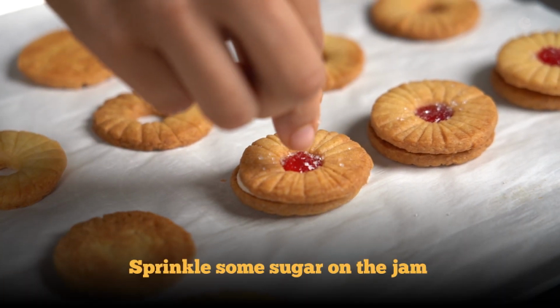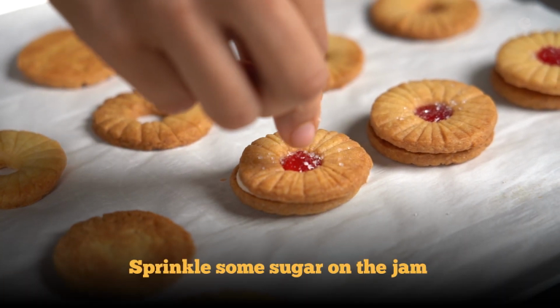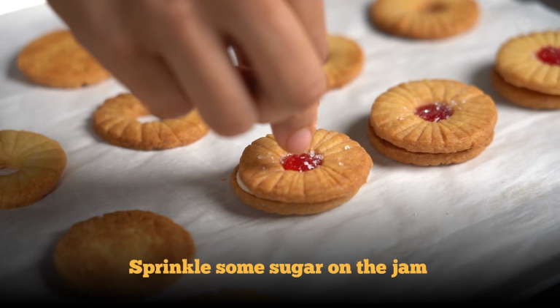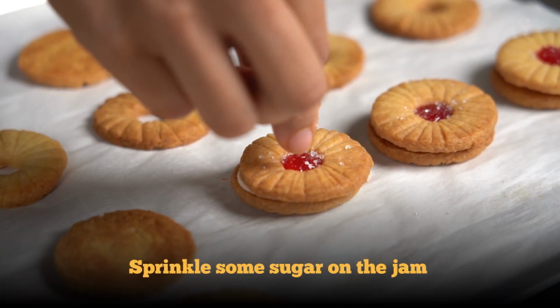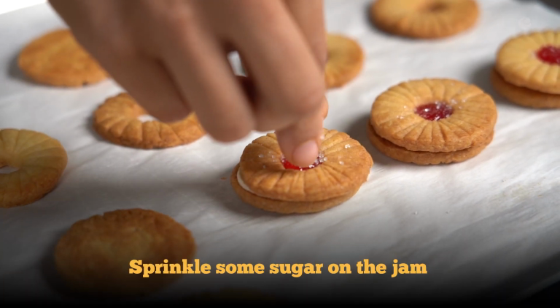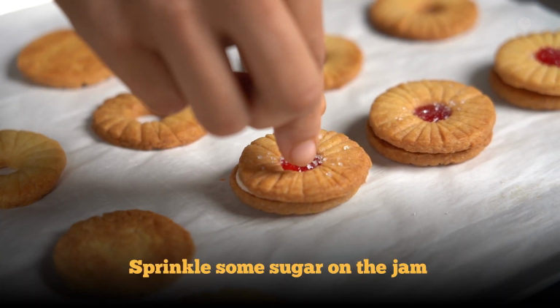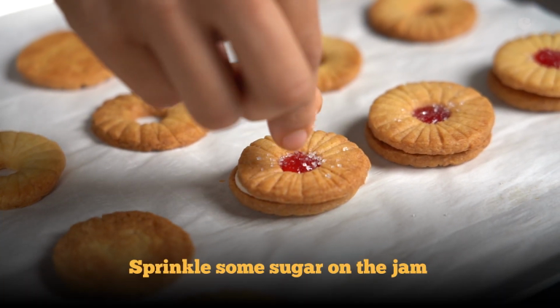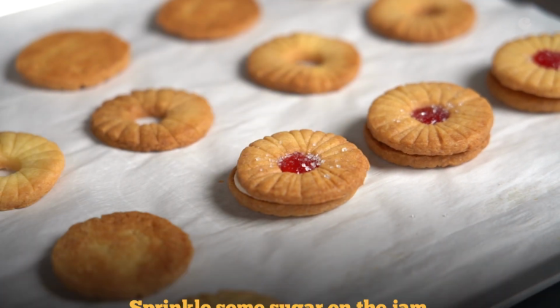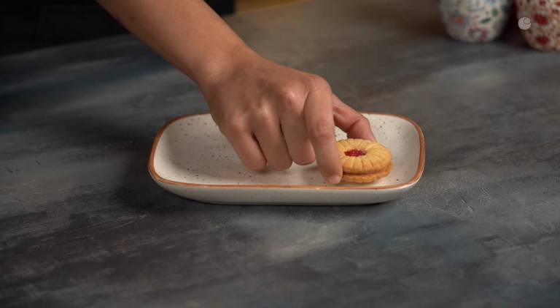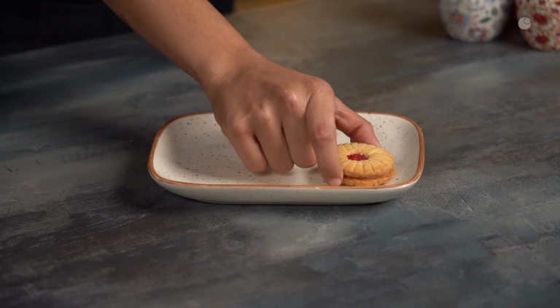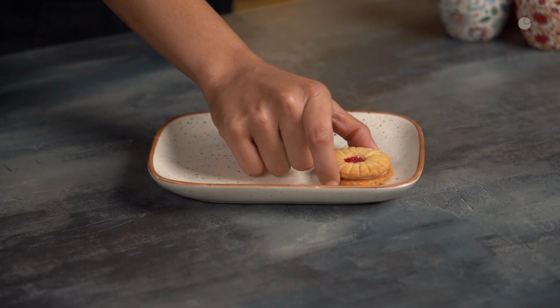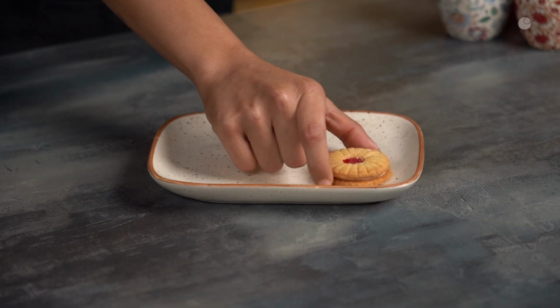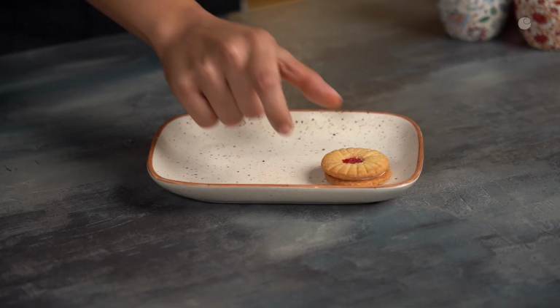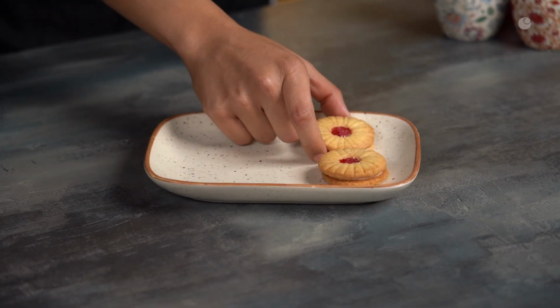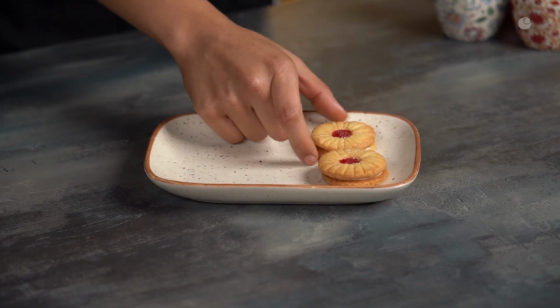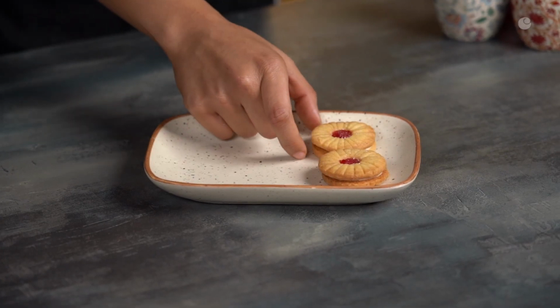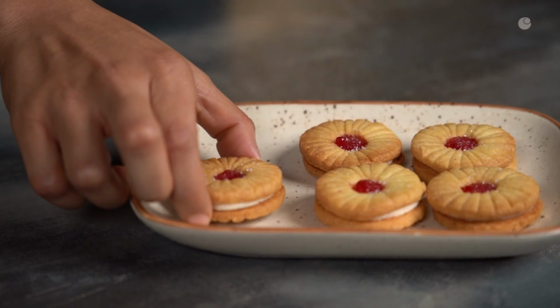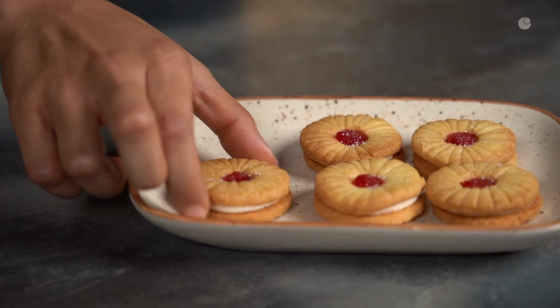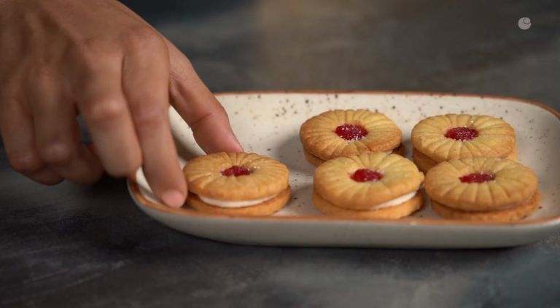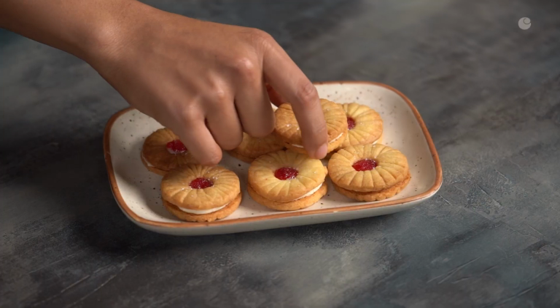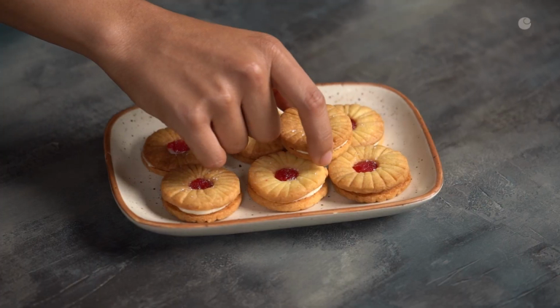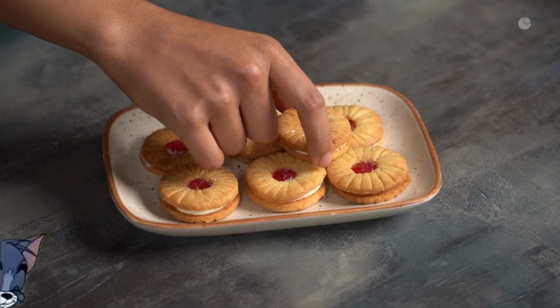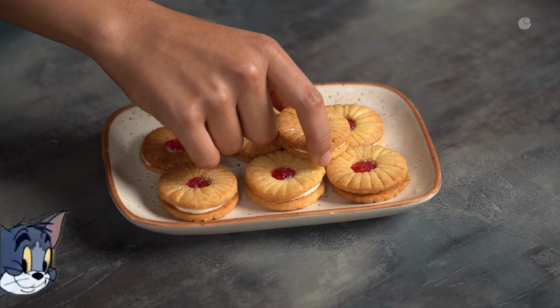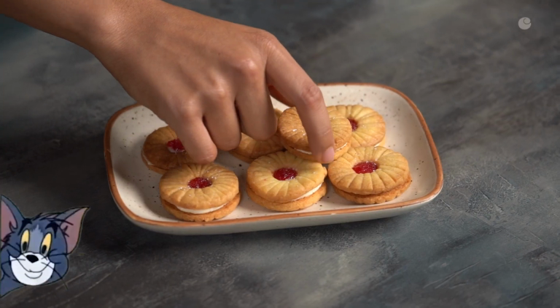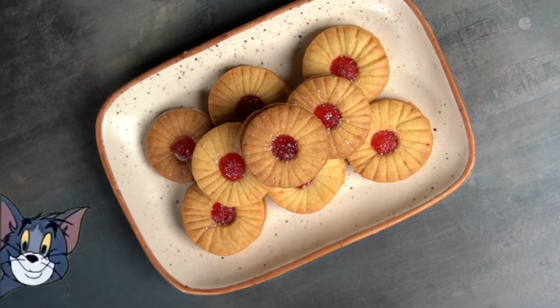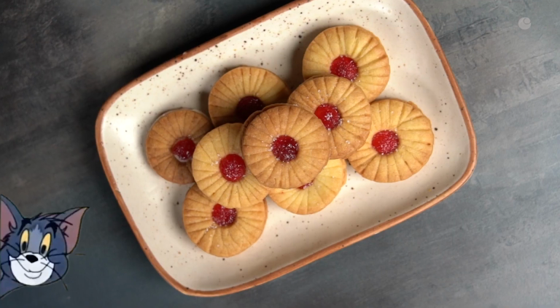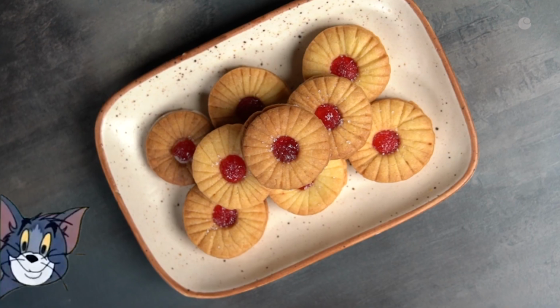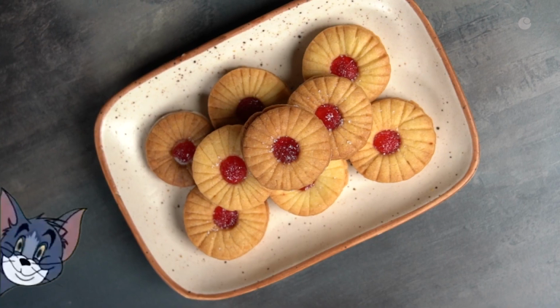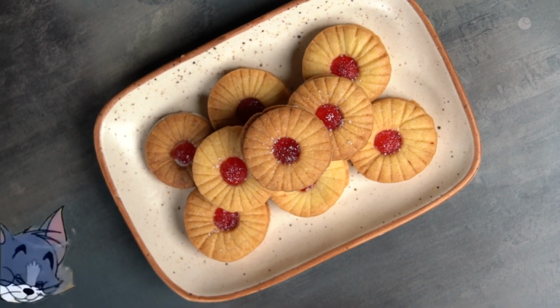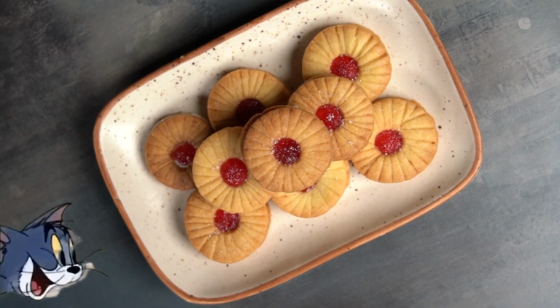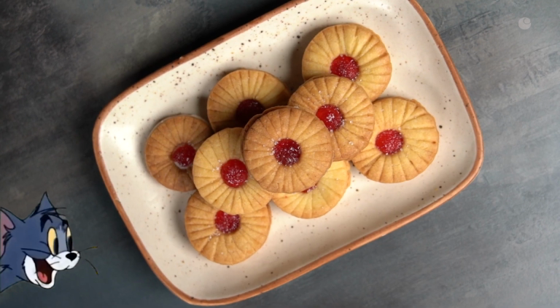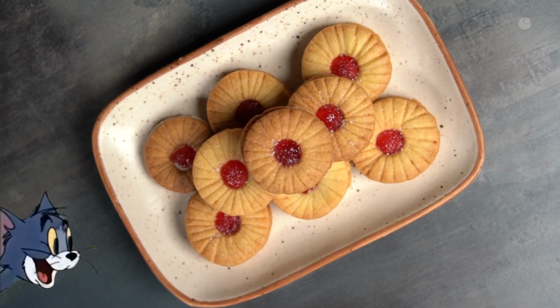And now it's time to relive your childhood in every bite. Ta-da-da-da!